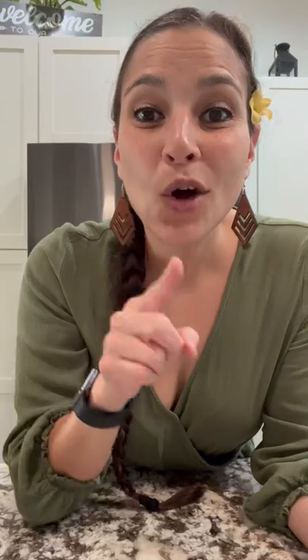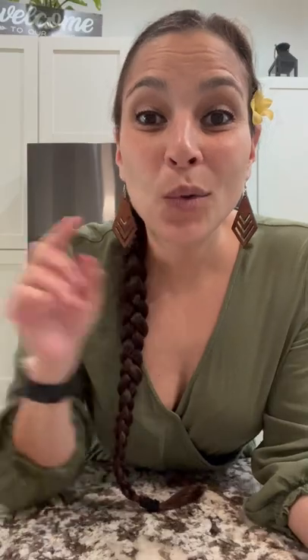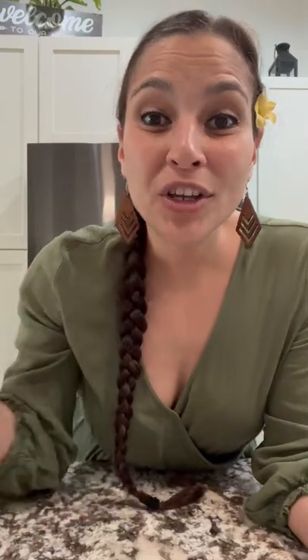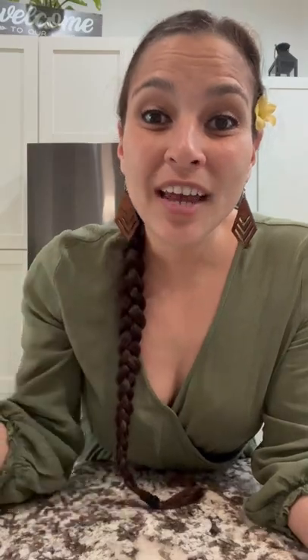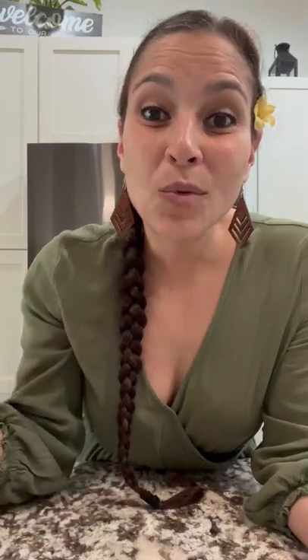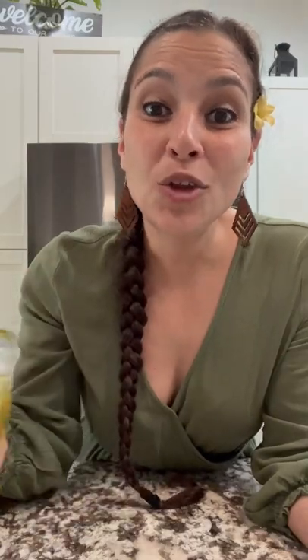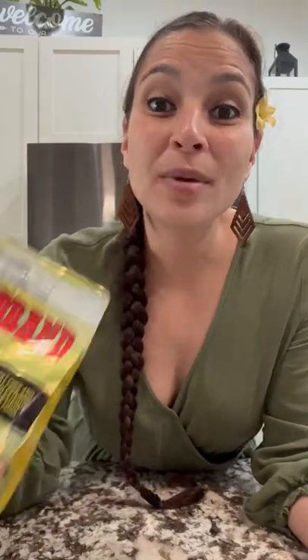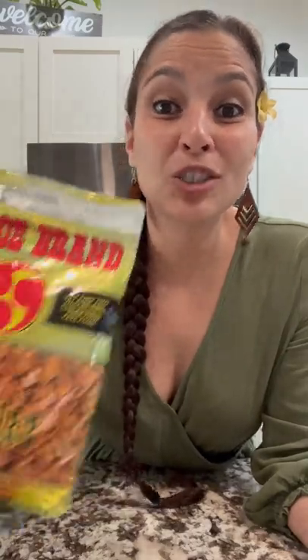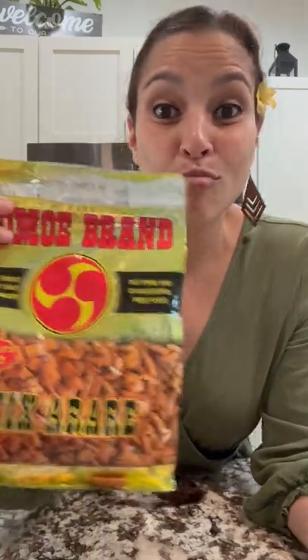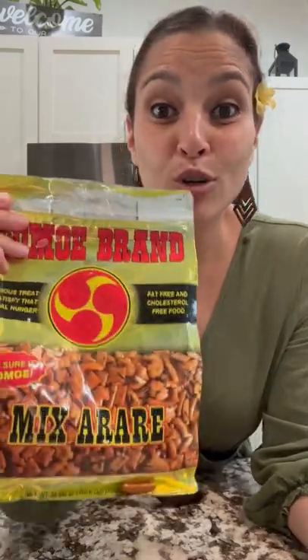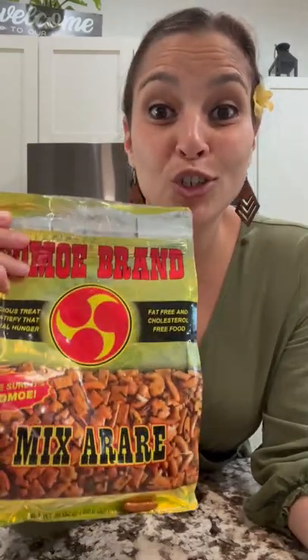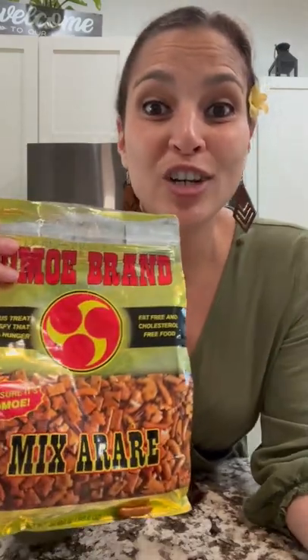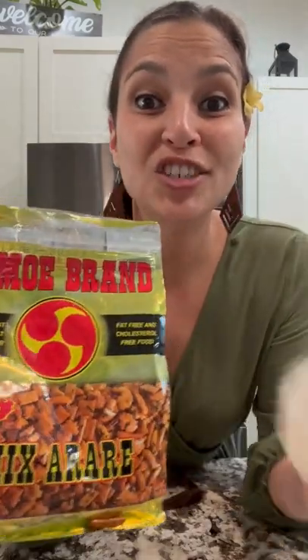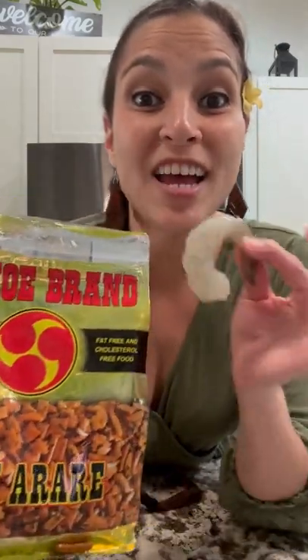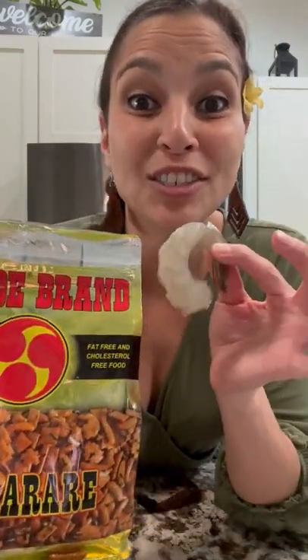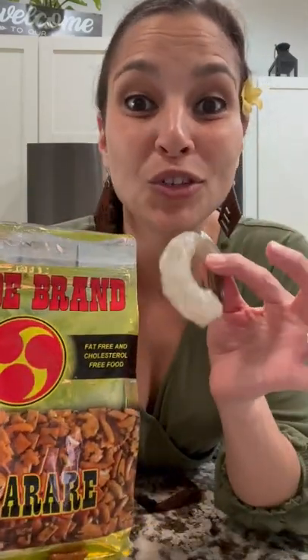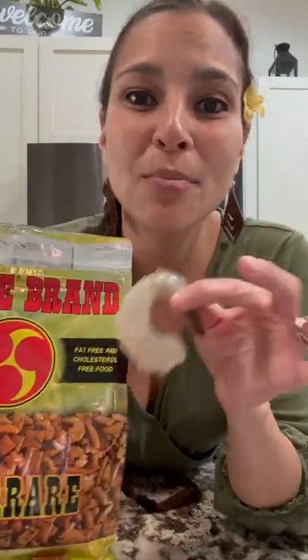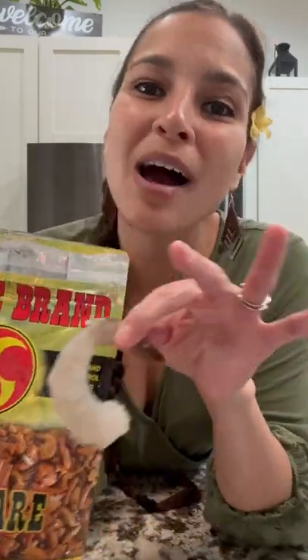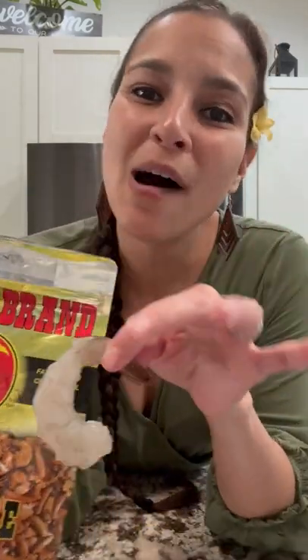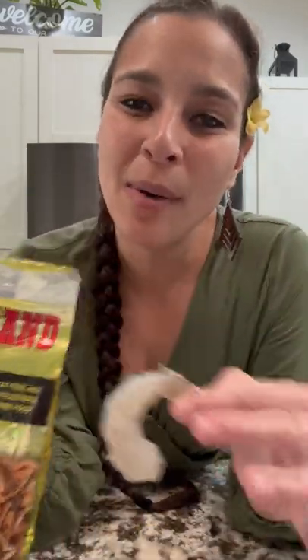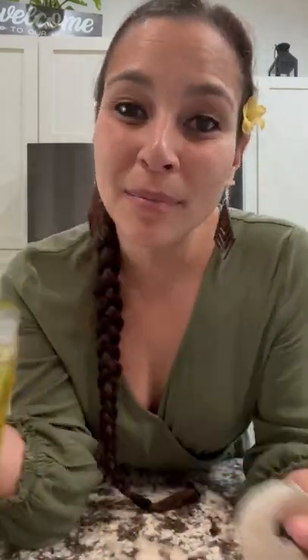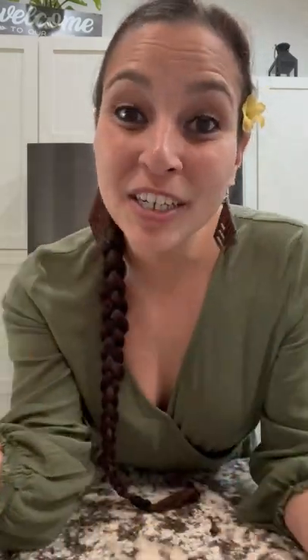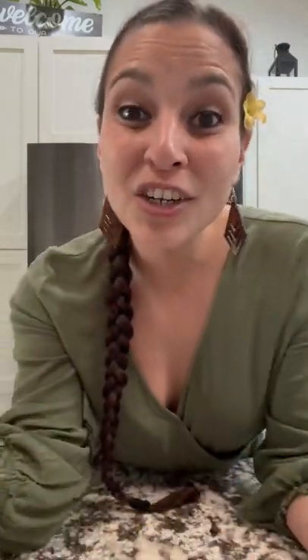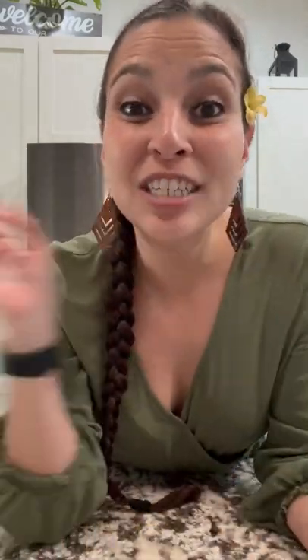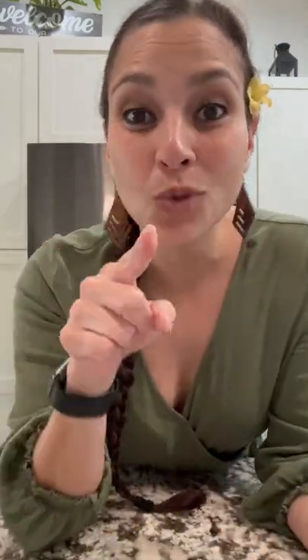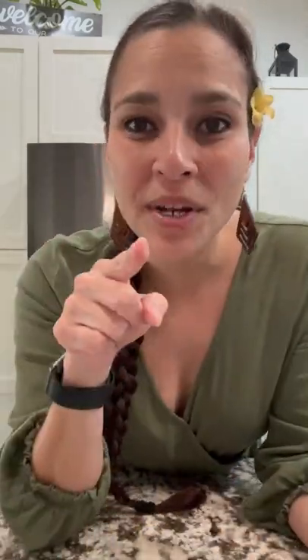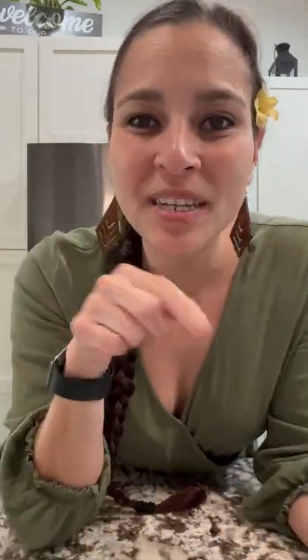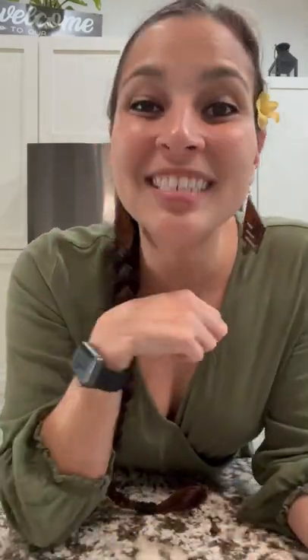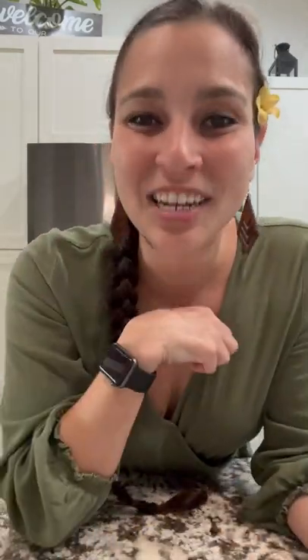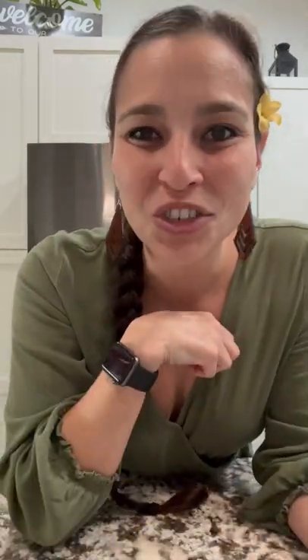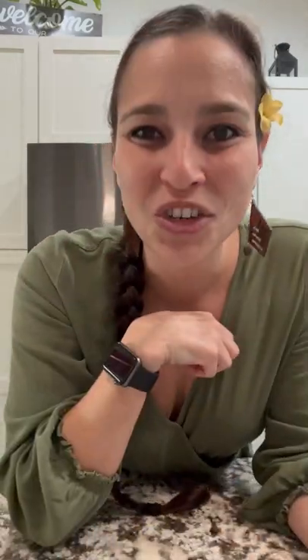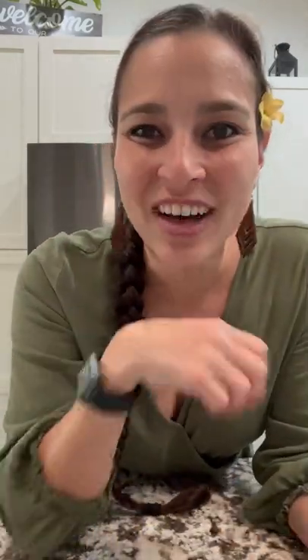What do you get when you mix mochi crunch and shrimp? A bomb dinner in 20 minutes, and I'll show you how.